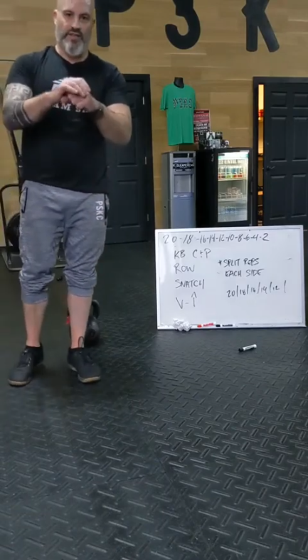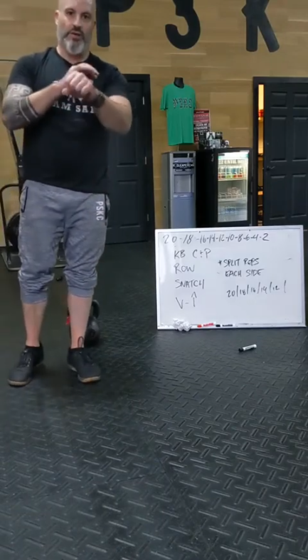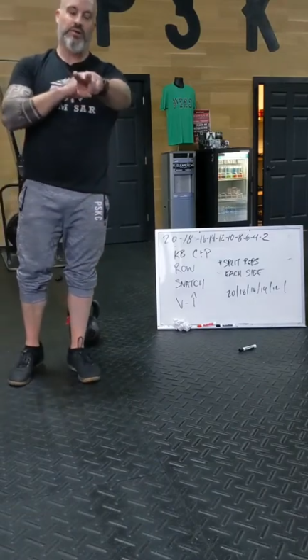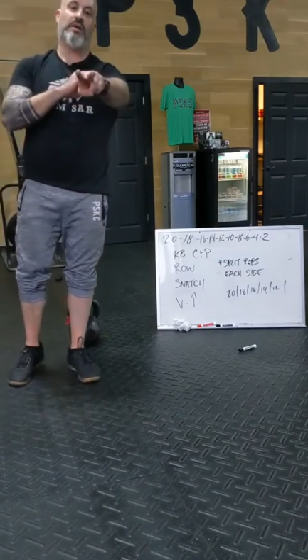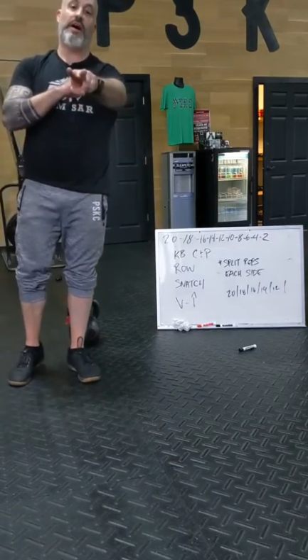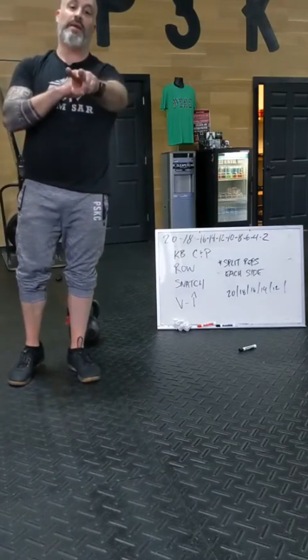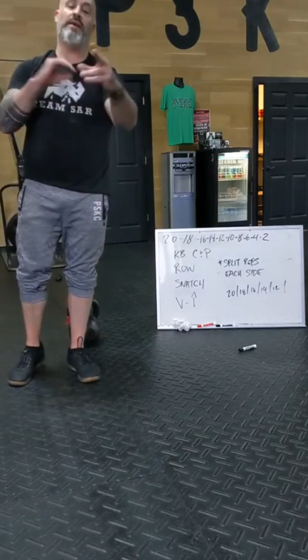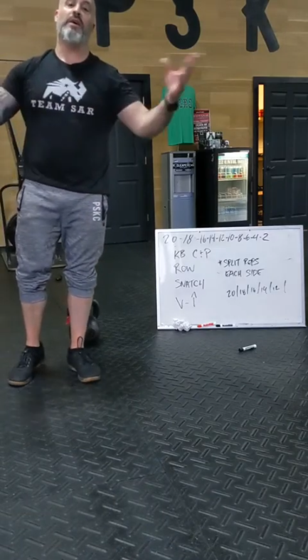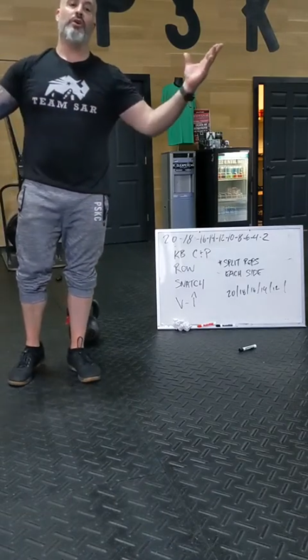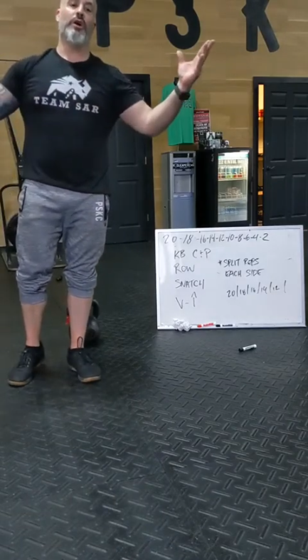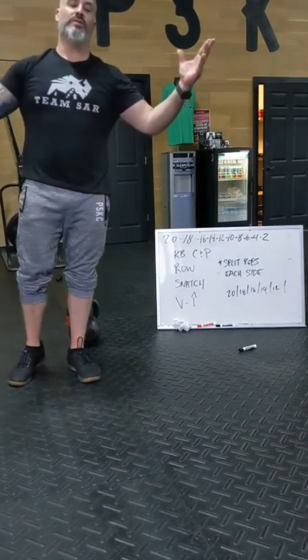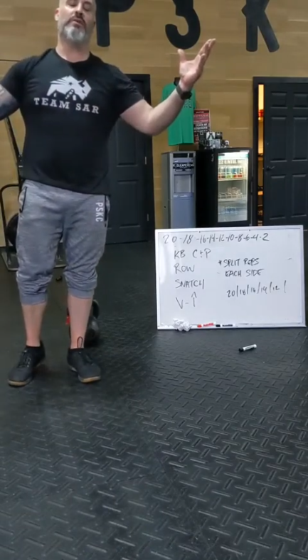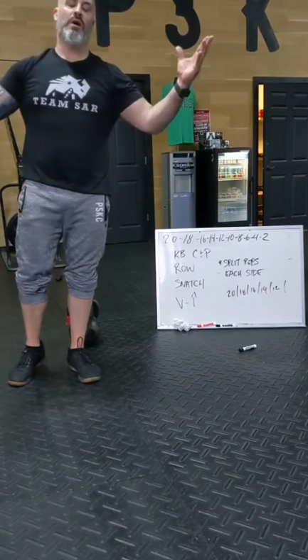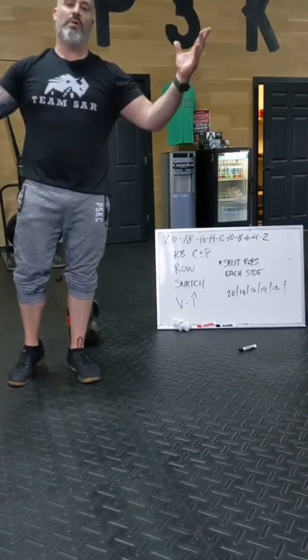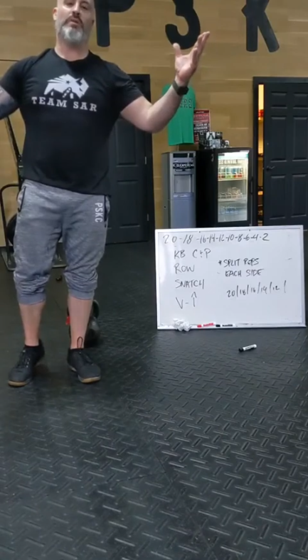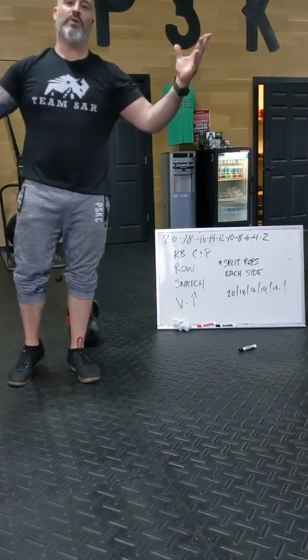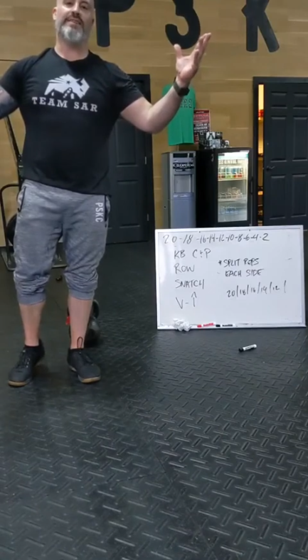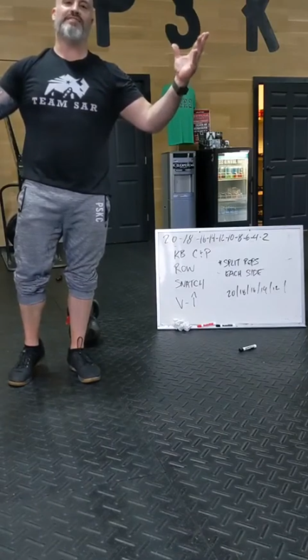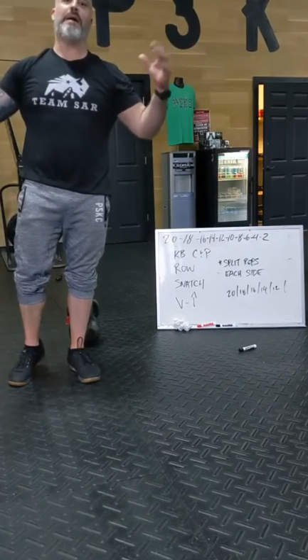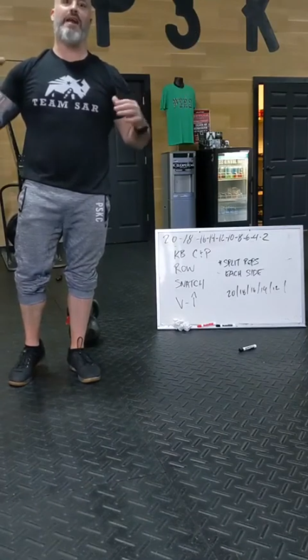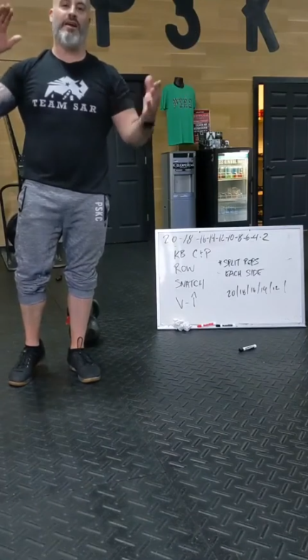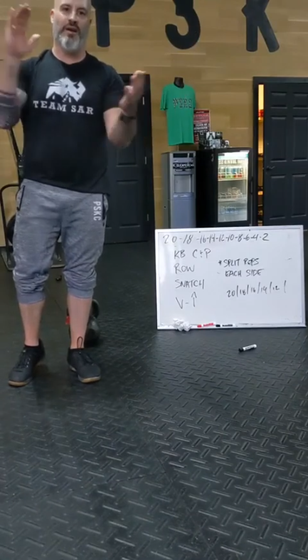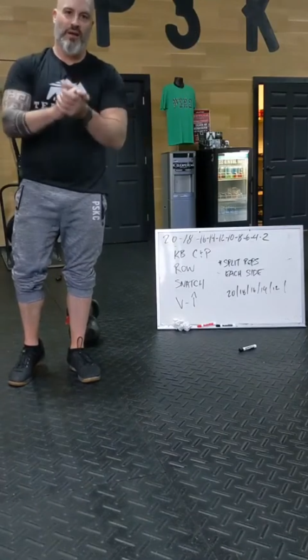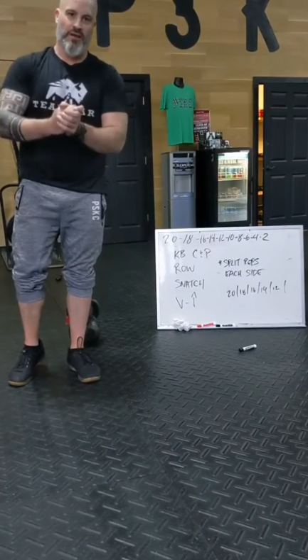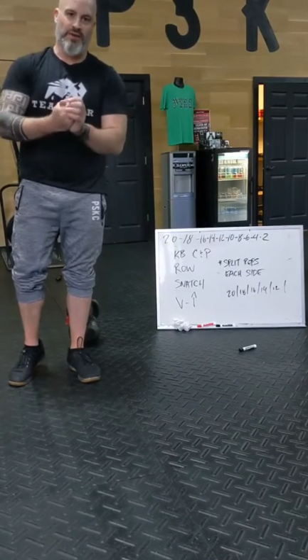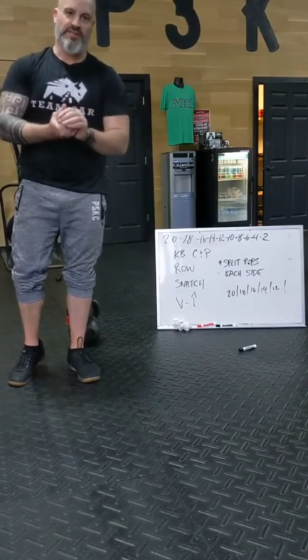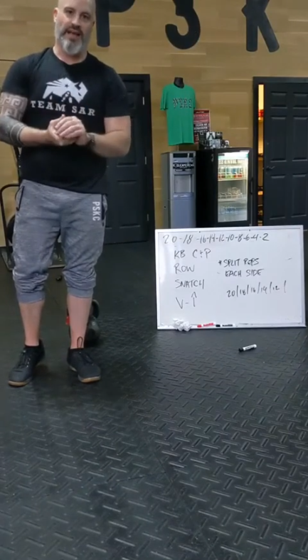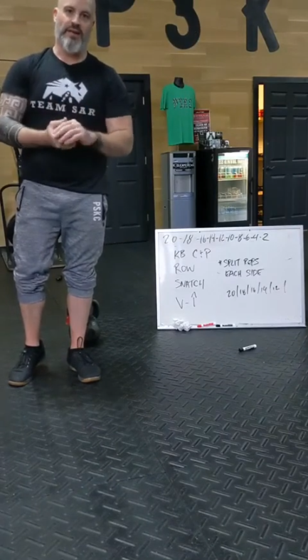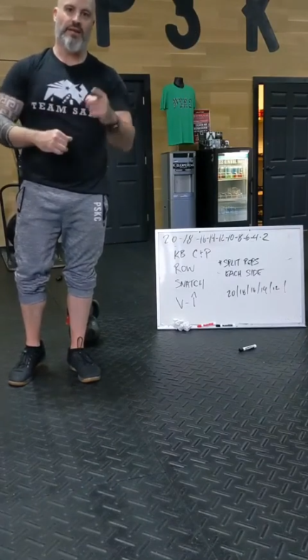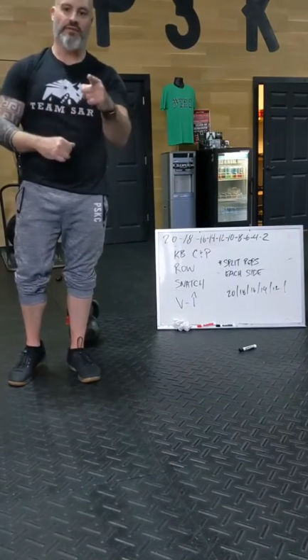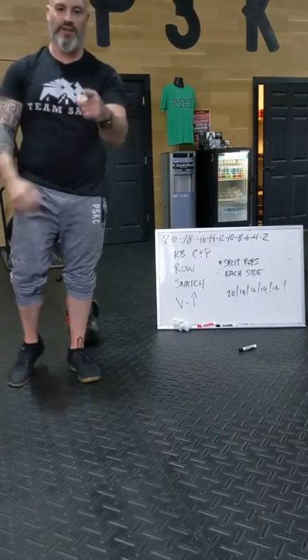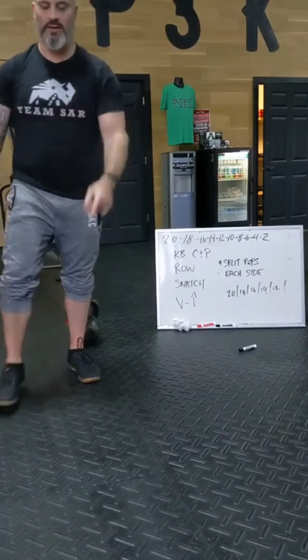Day 2 of how many? Who knows? What we do know is it doesn't matter because we're in this together. Love you guys.